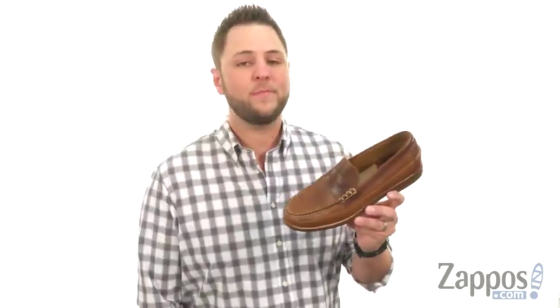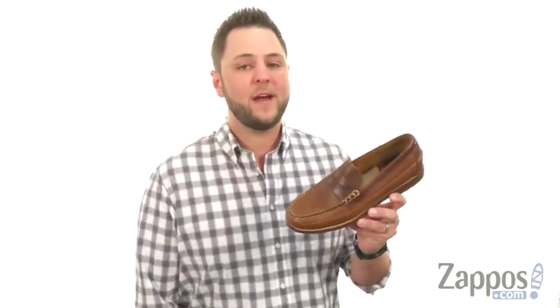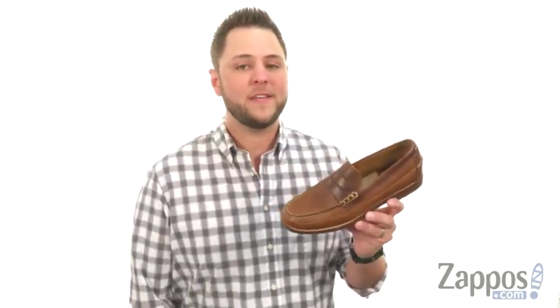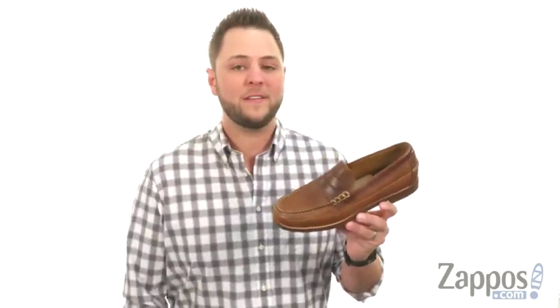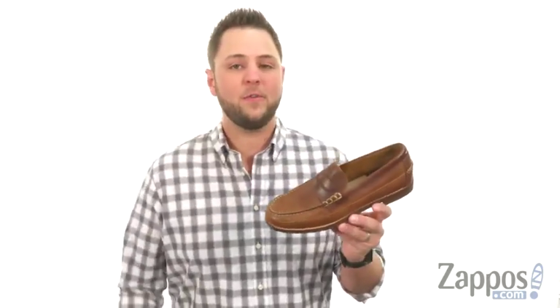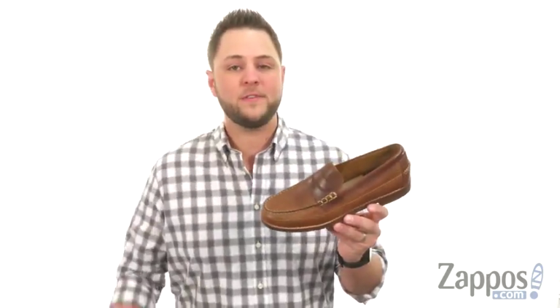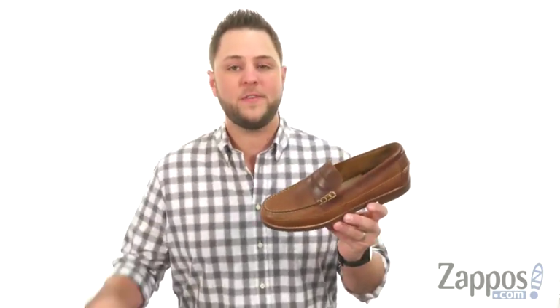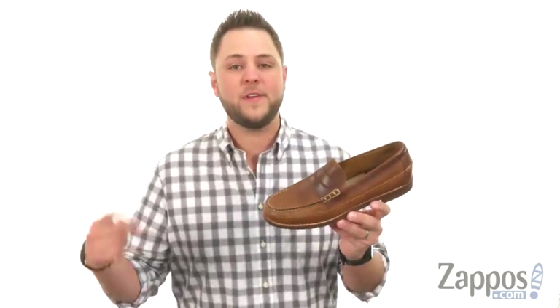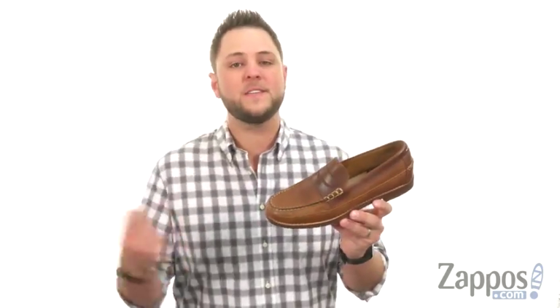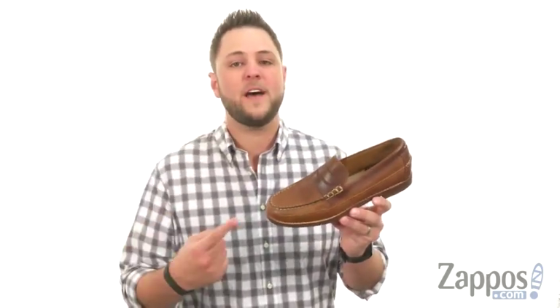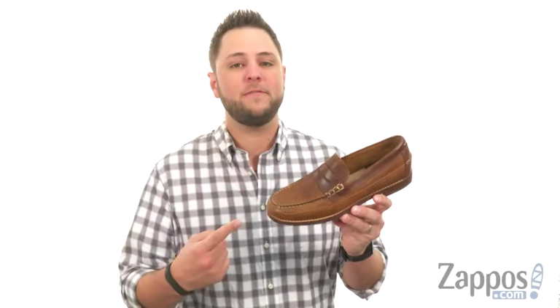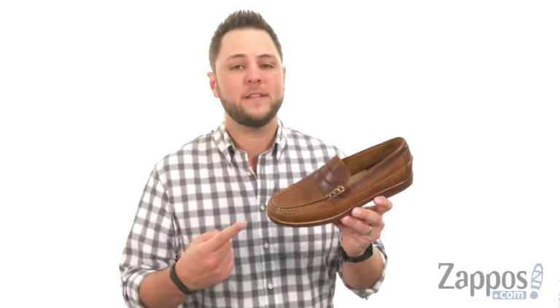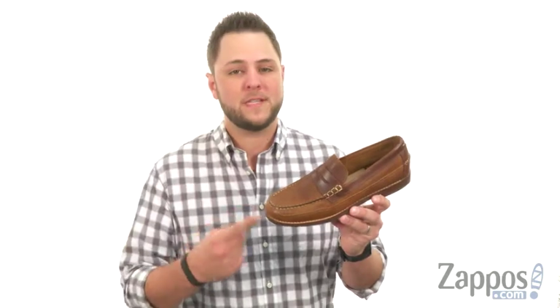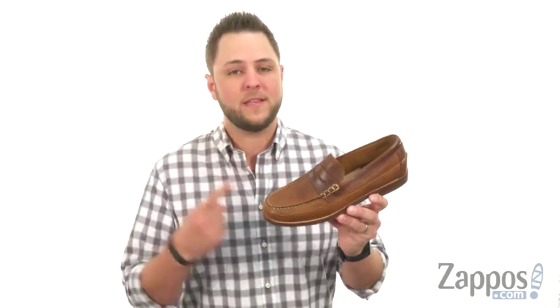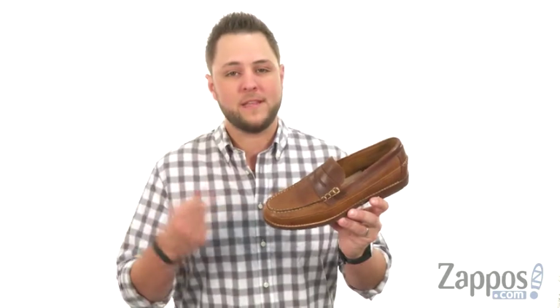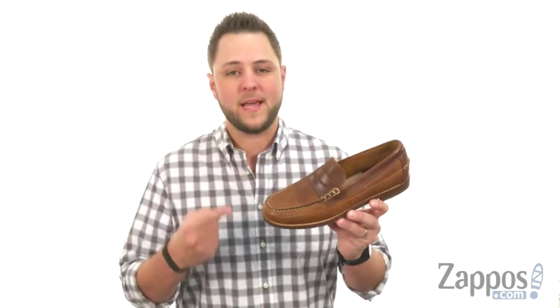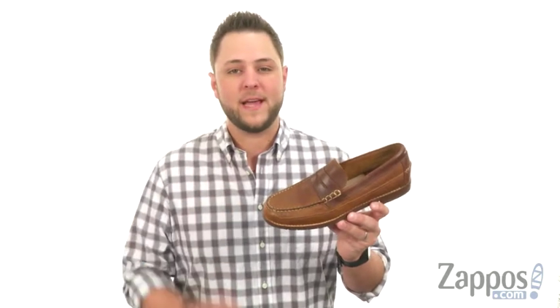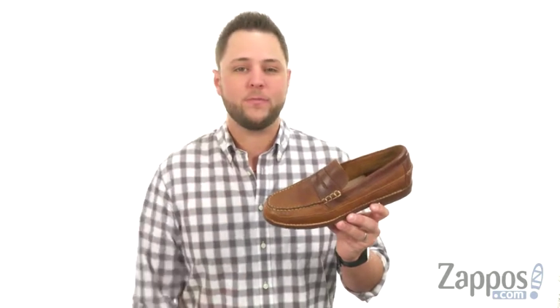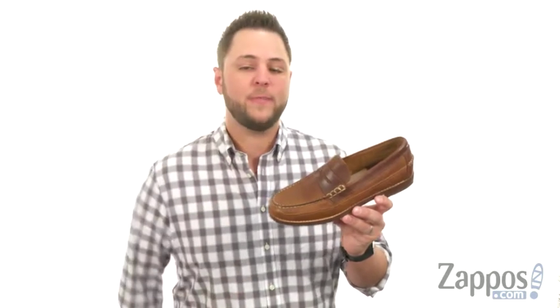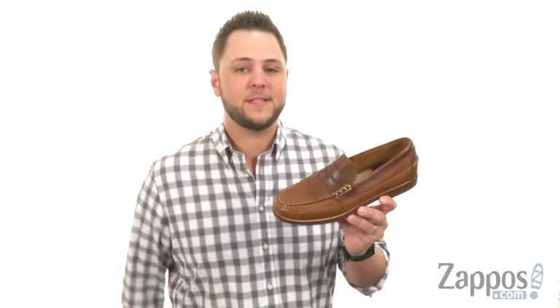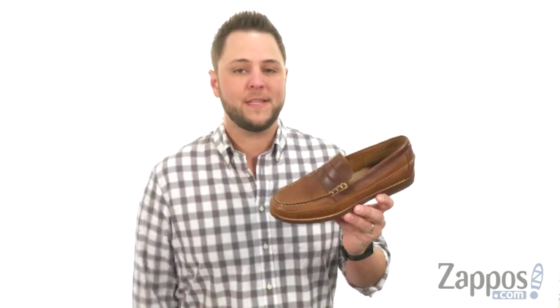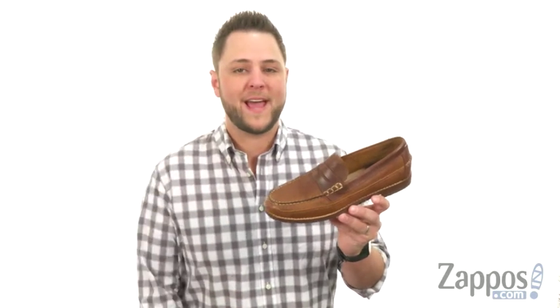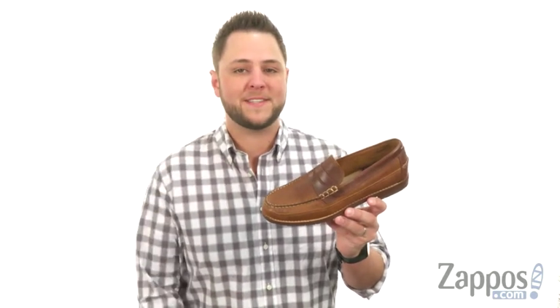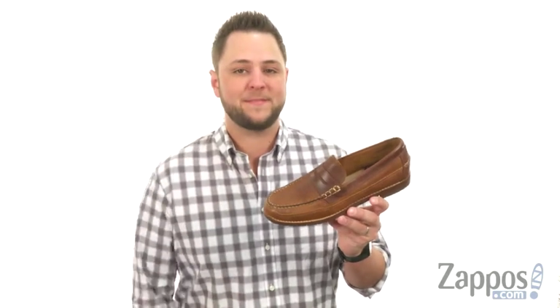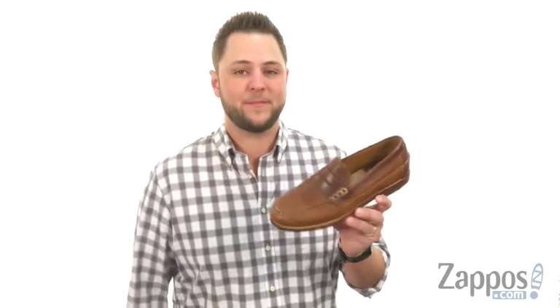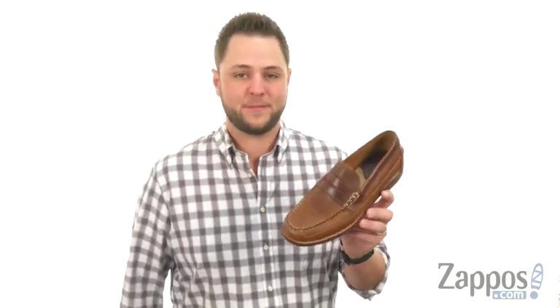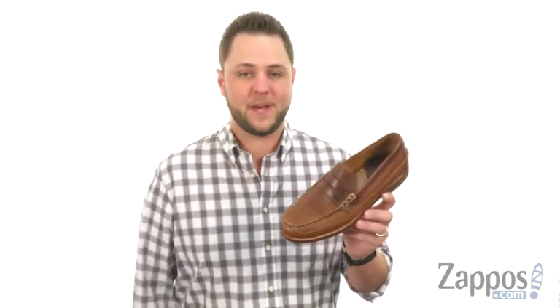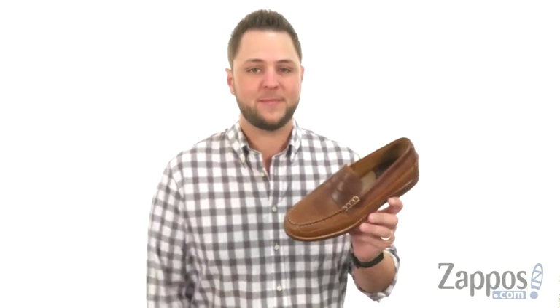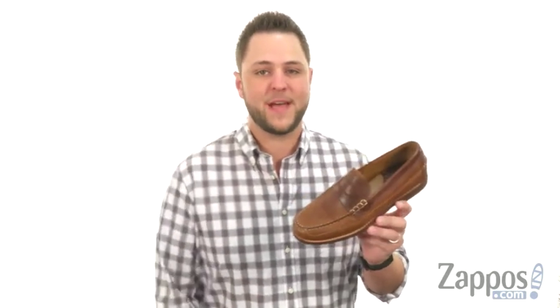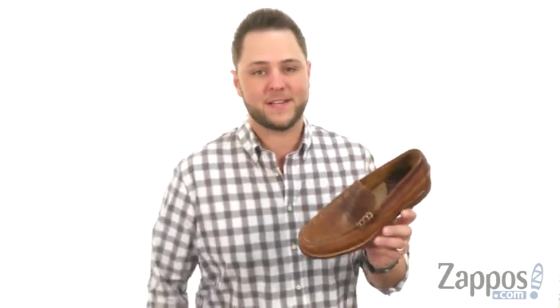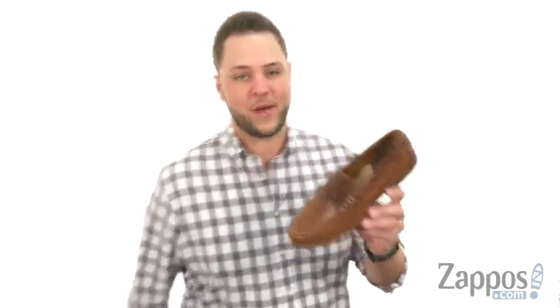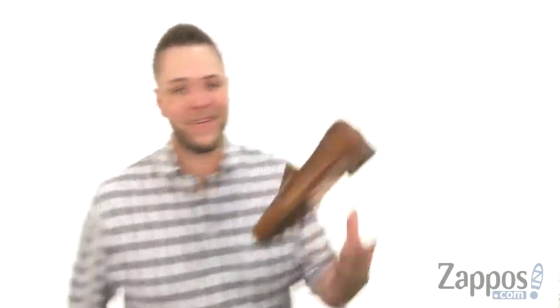So go ahead and pair these loafers with your next outfit and see that these guys were made to last. G.H. Bass and Company.